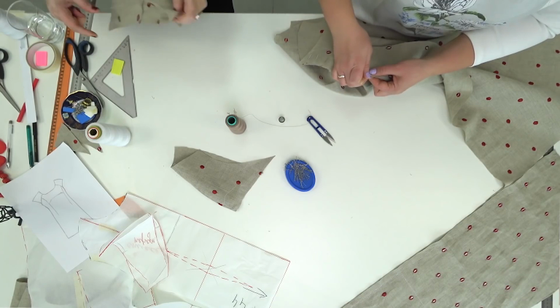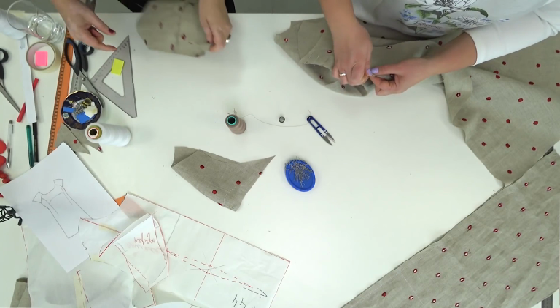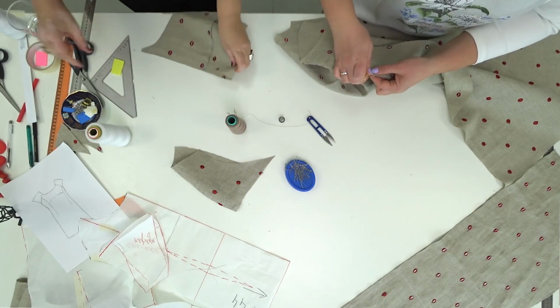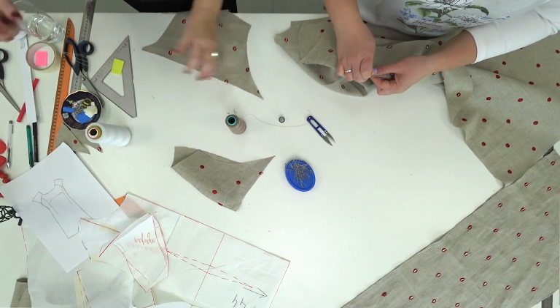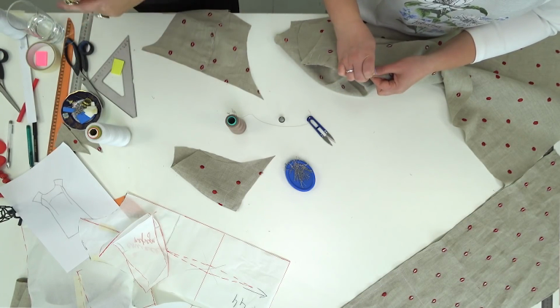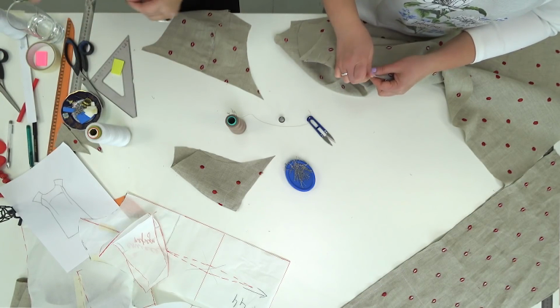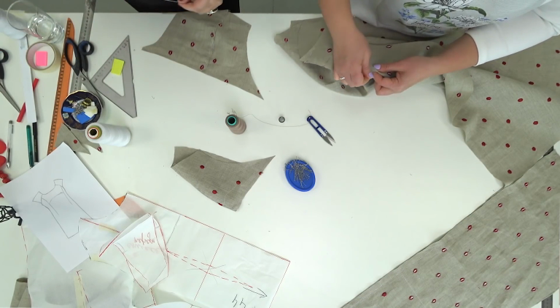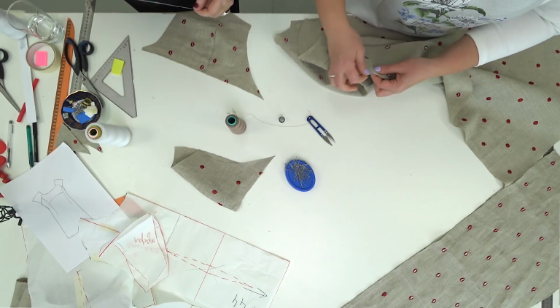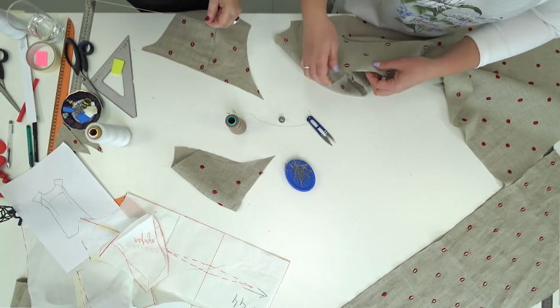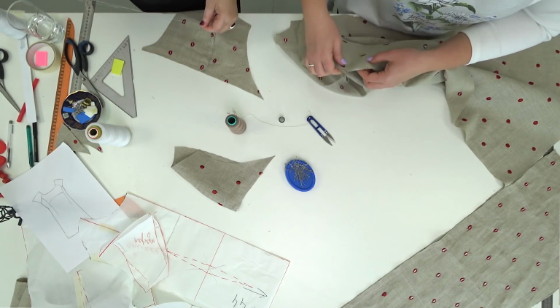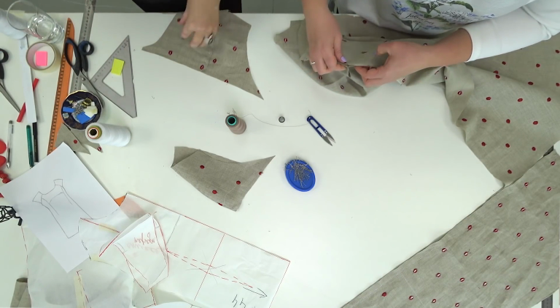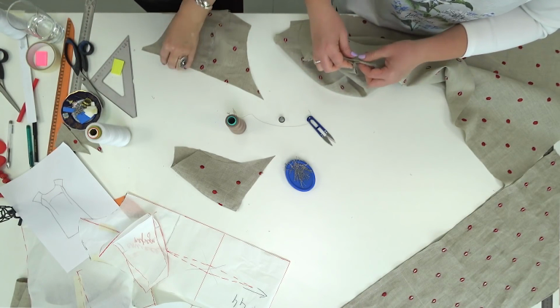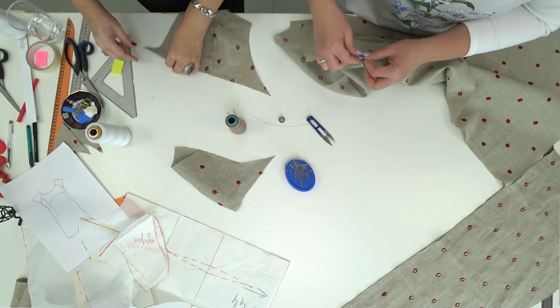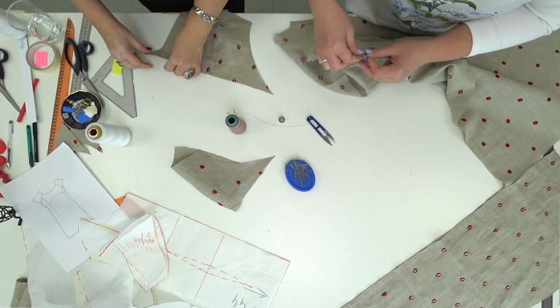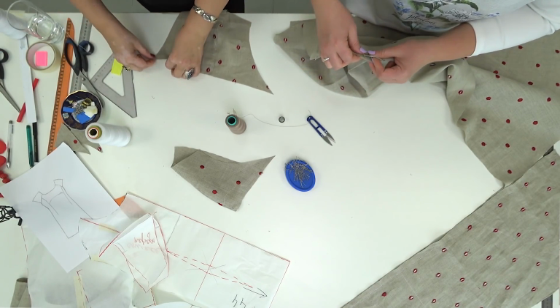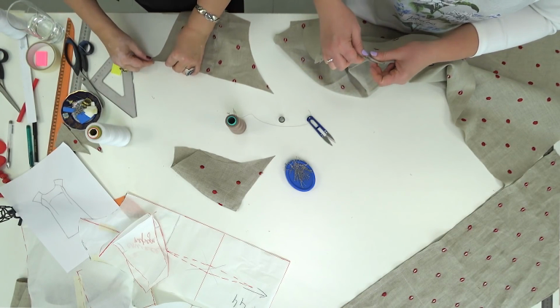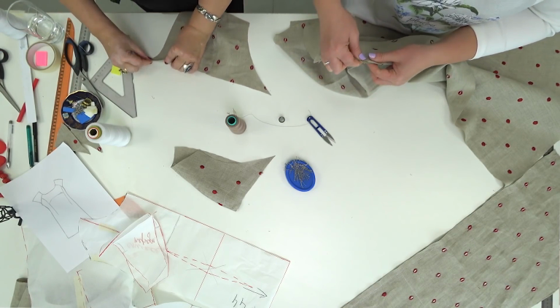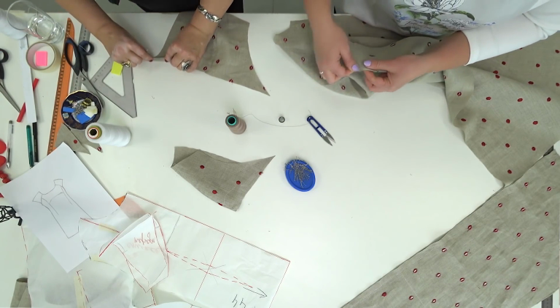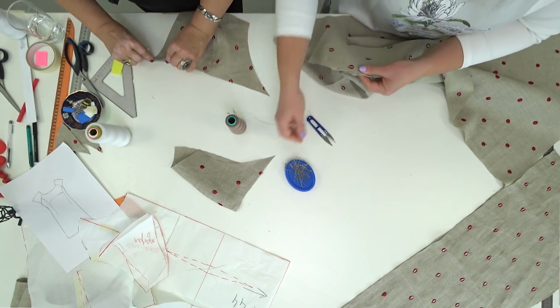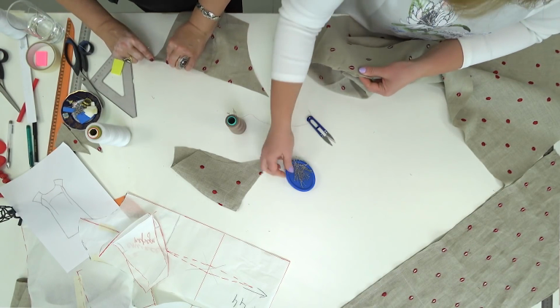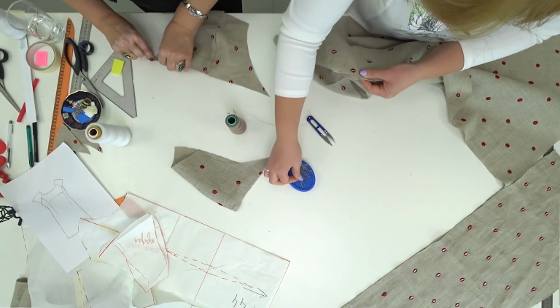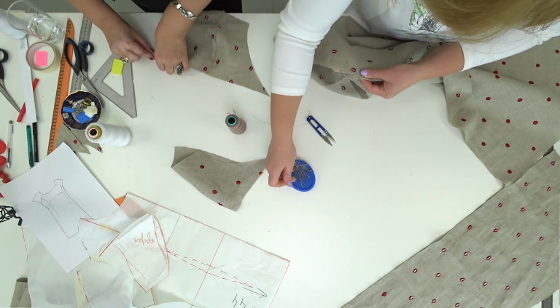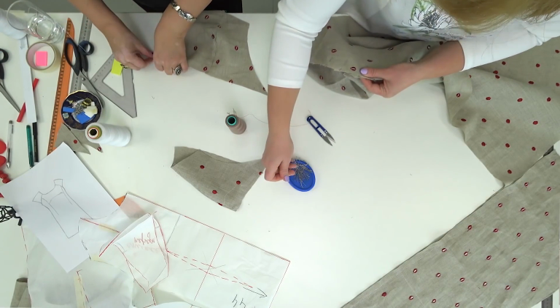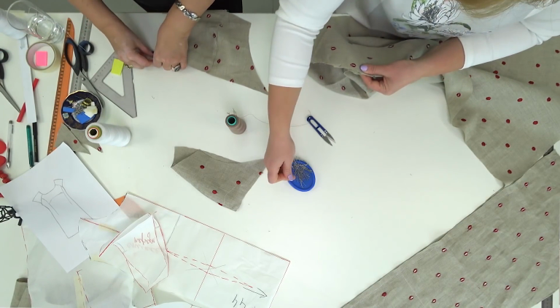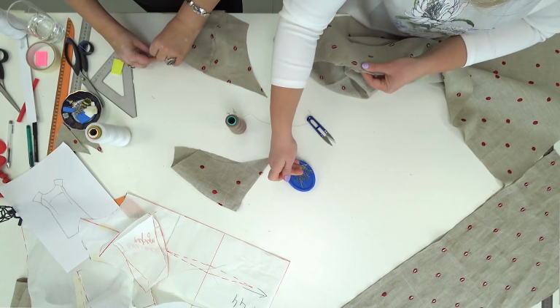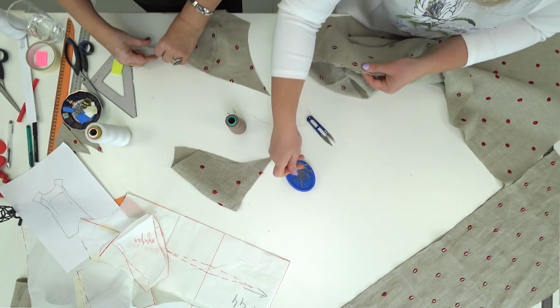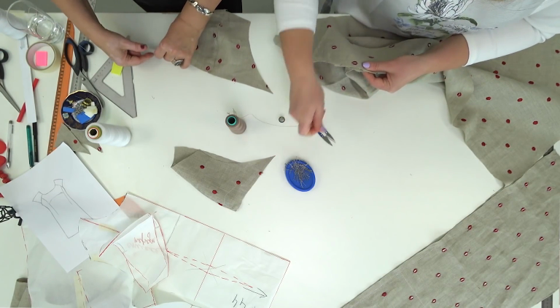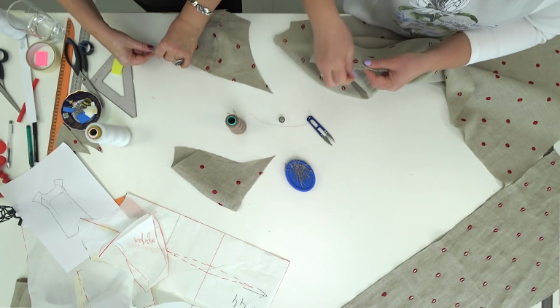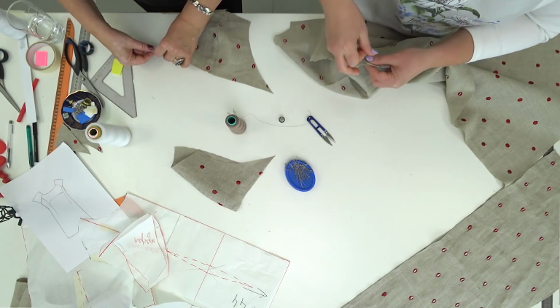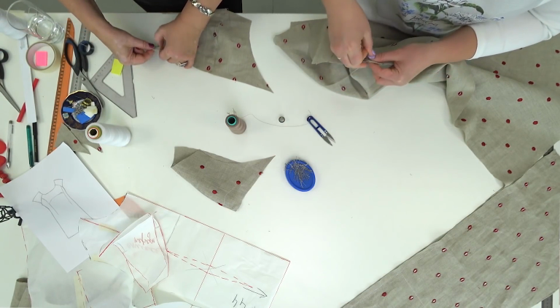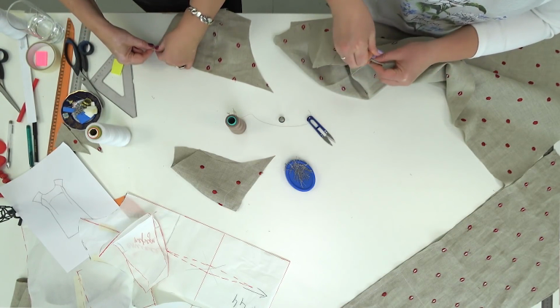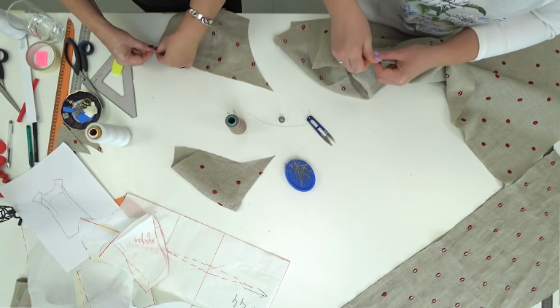Natalie is taking the darts. I have some time to overcast the sleeves for 1 cm.